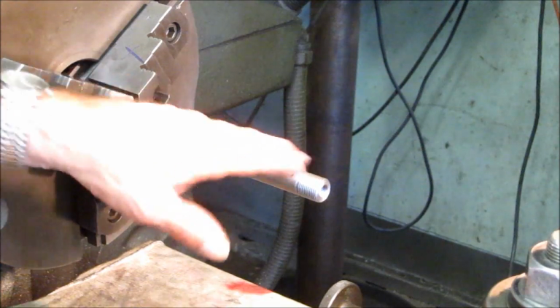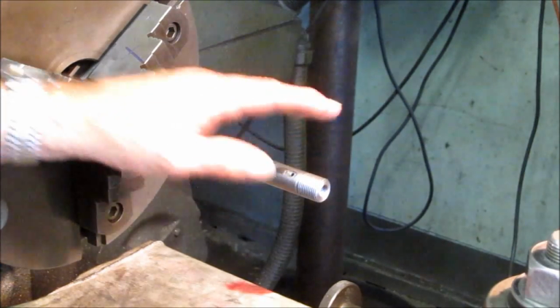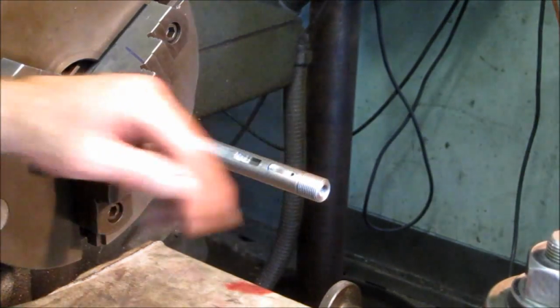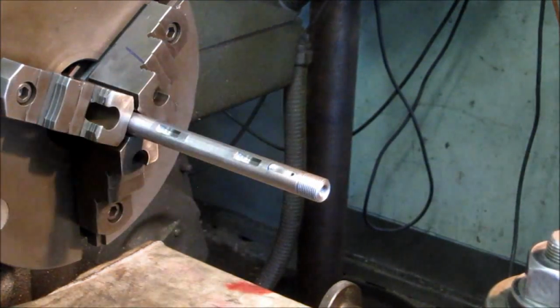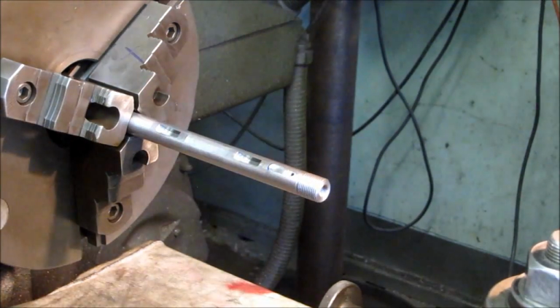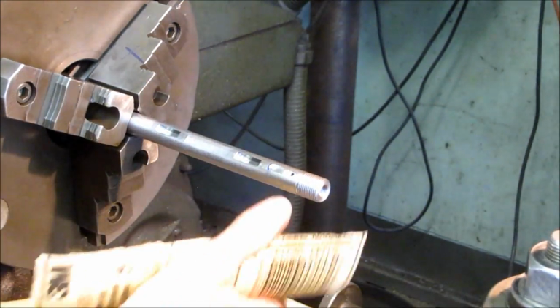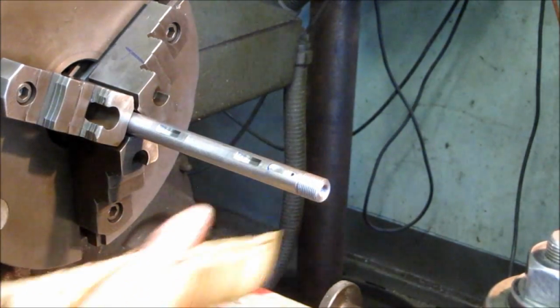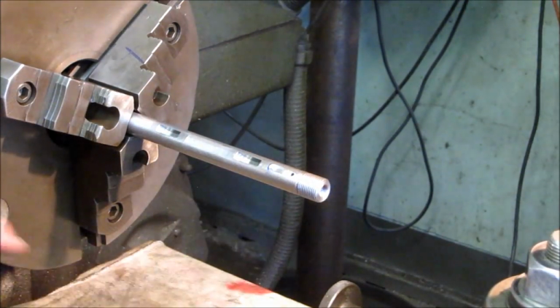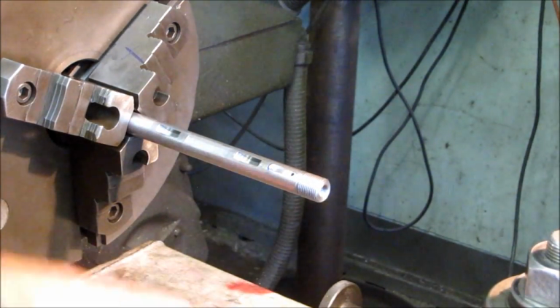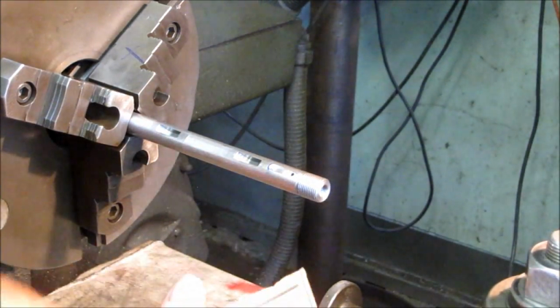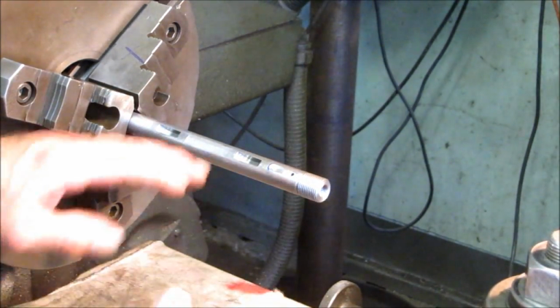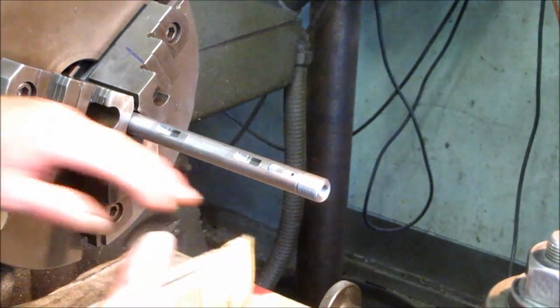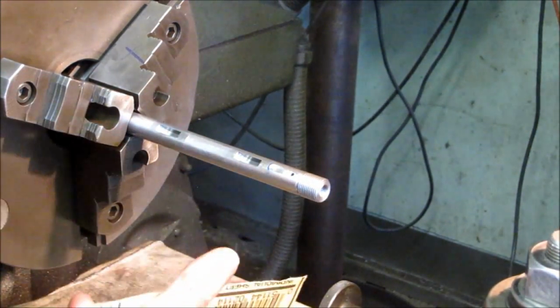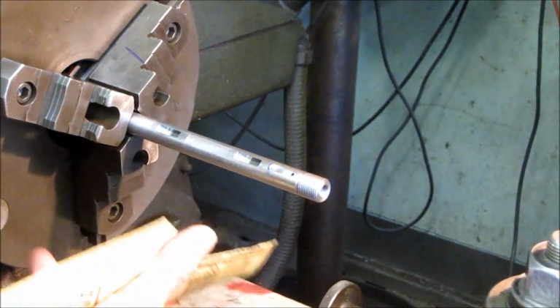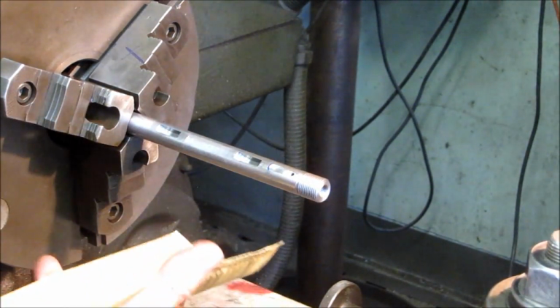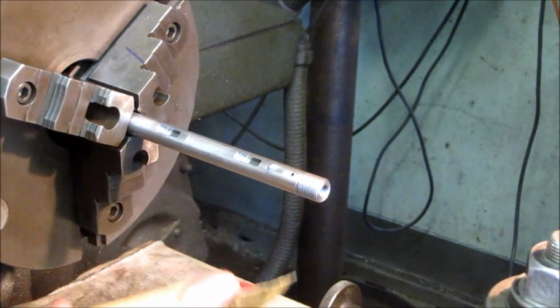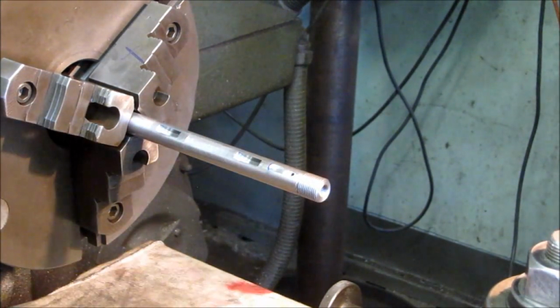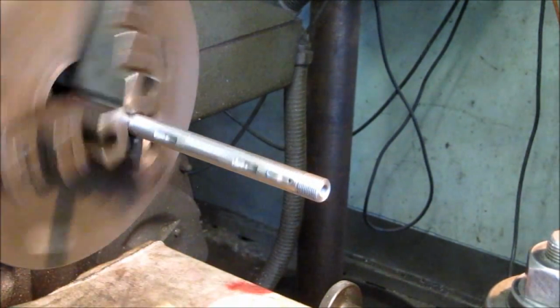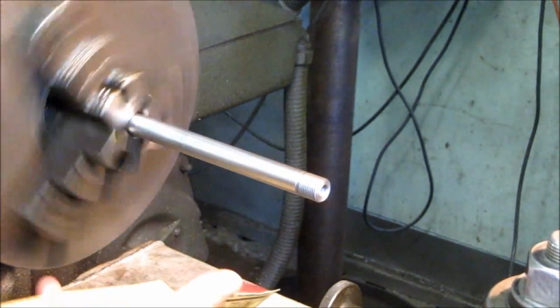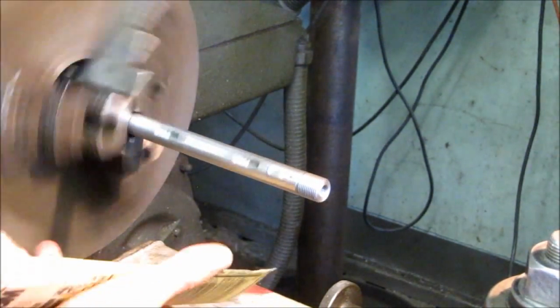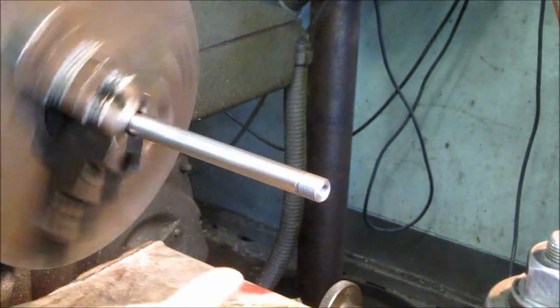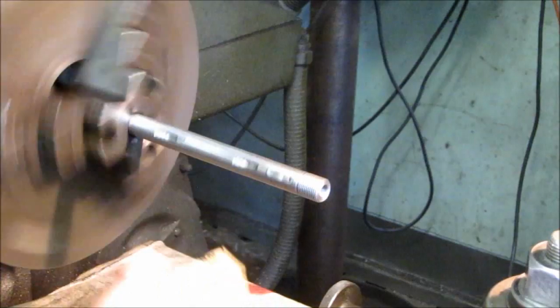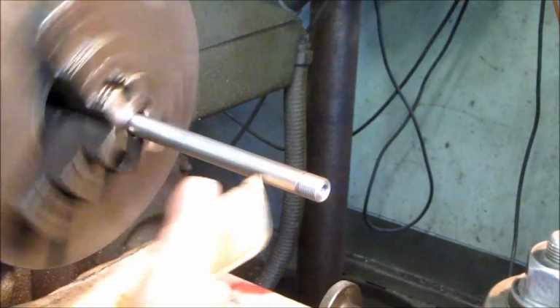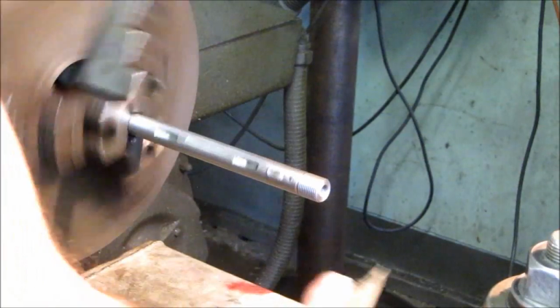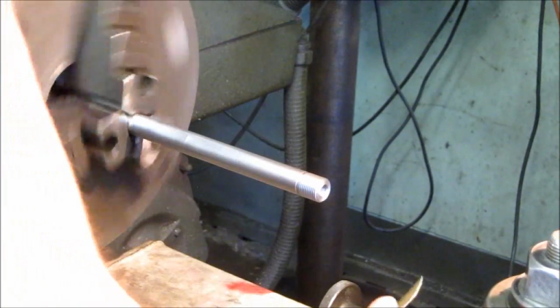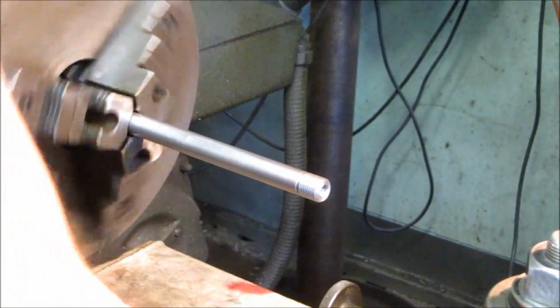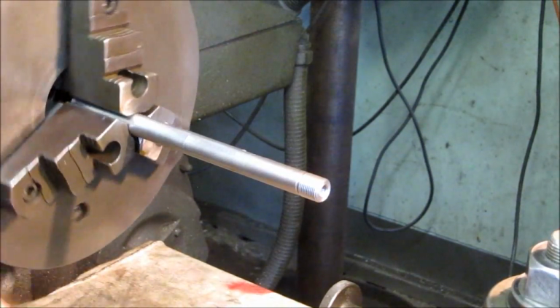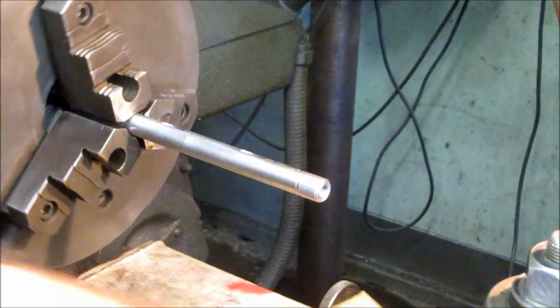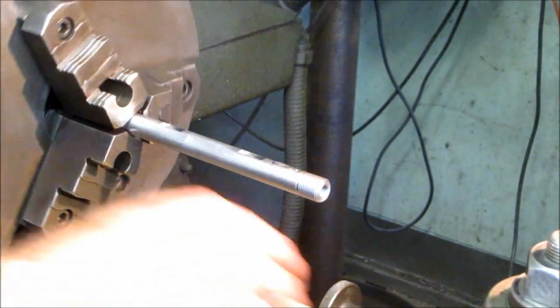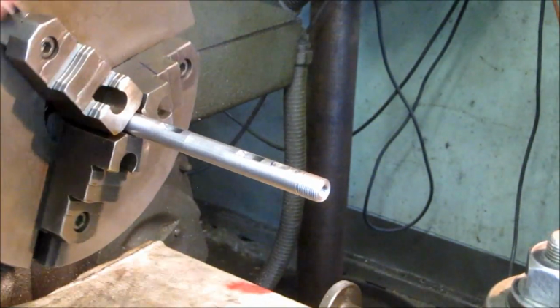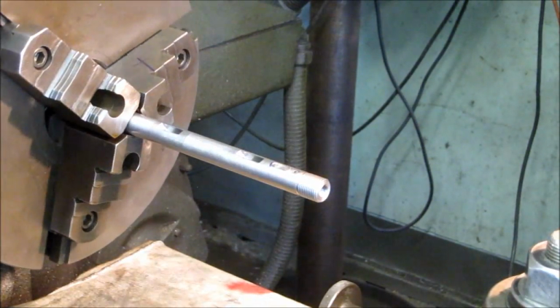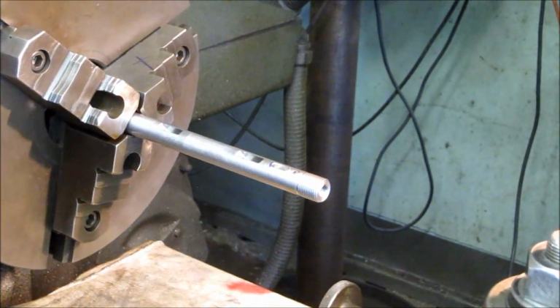We're just putting it in a lathe for a quick sand and polish here. Let's give it some speed.